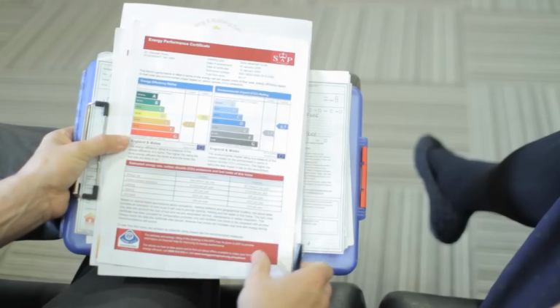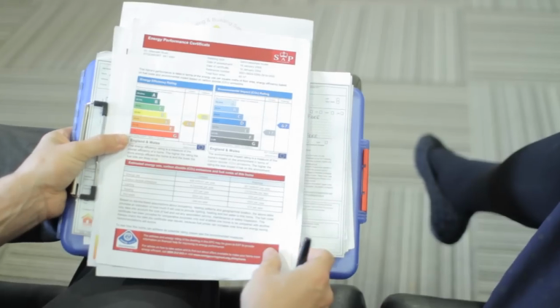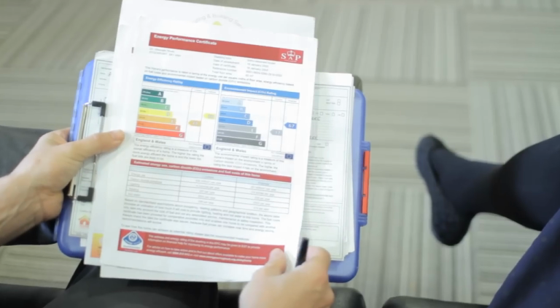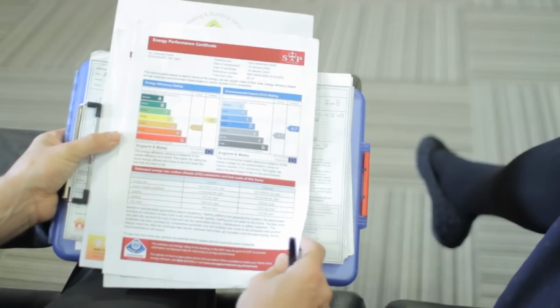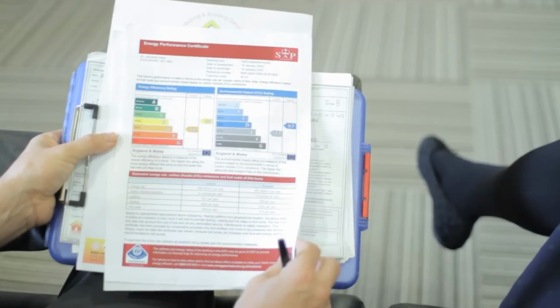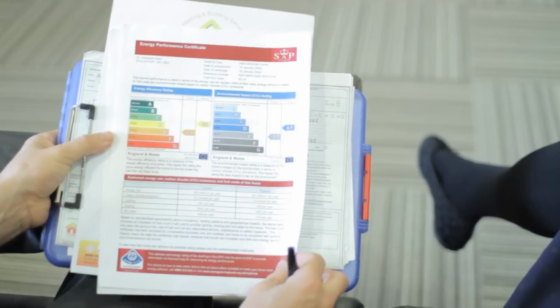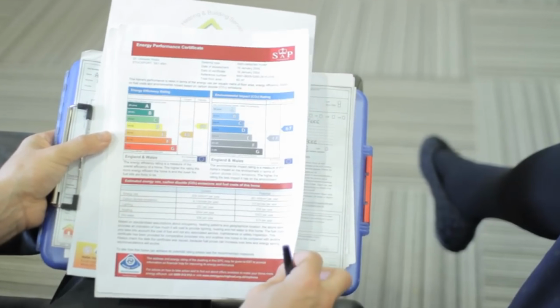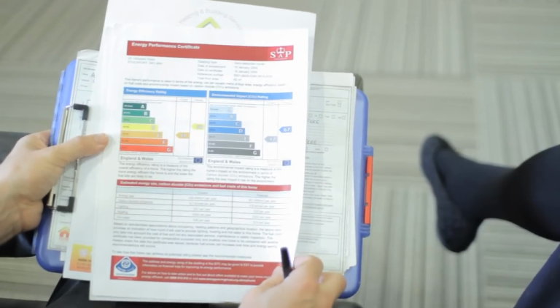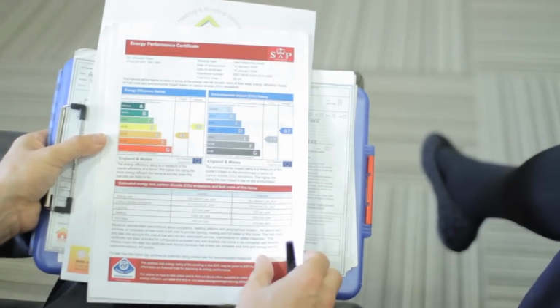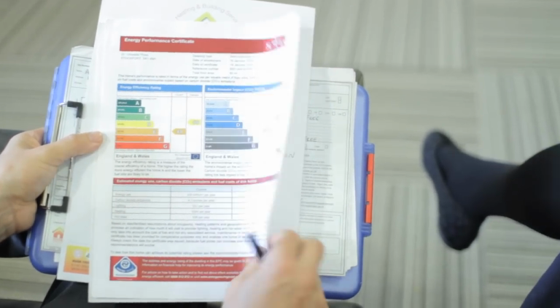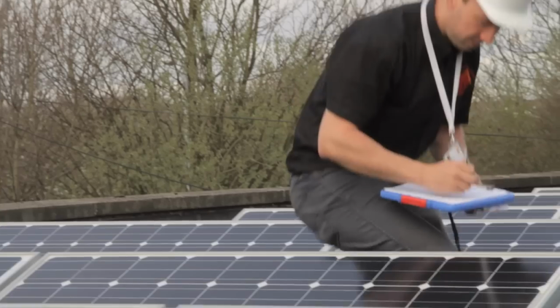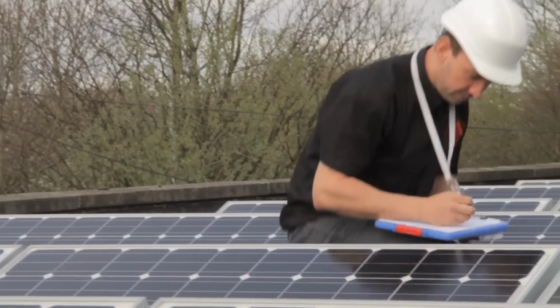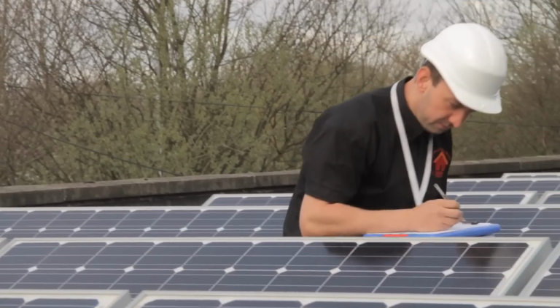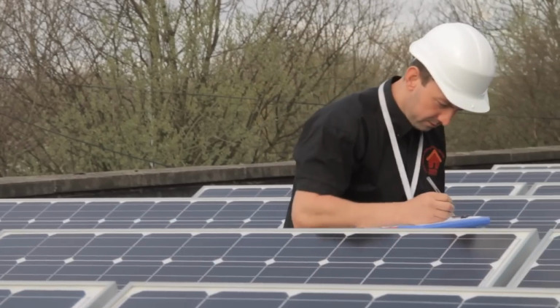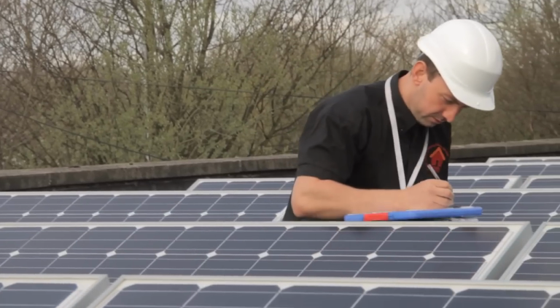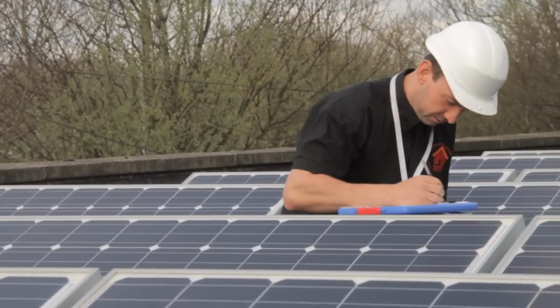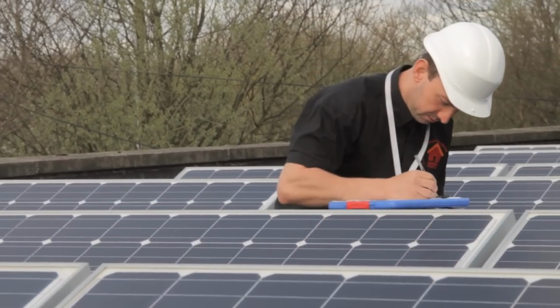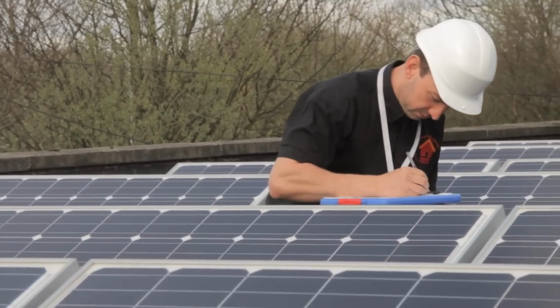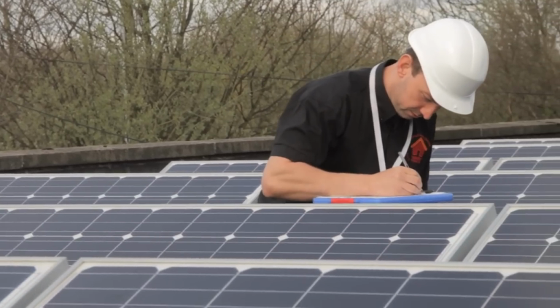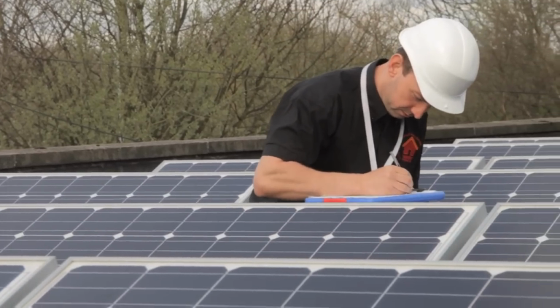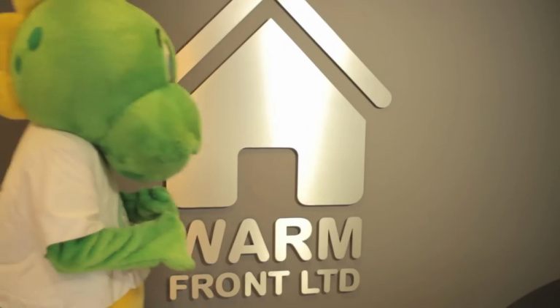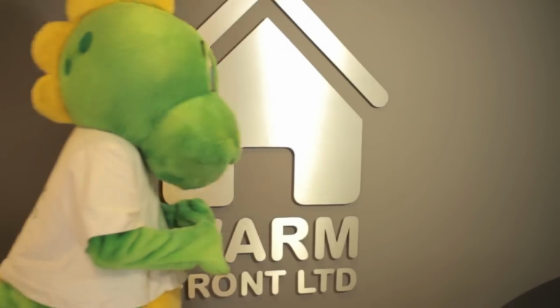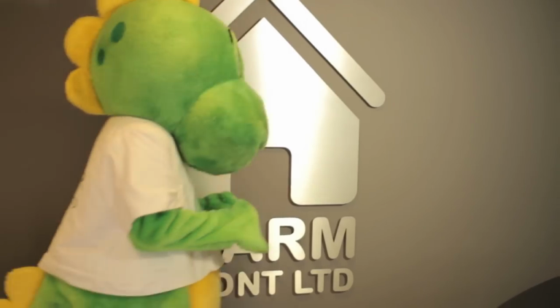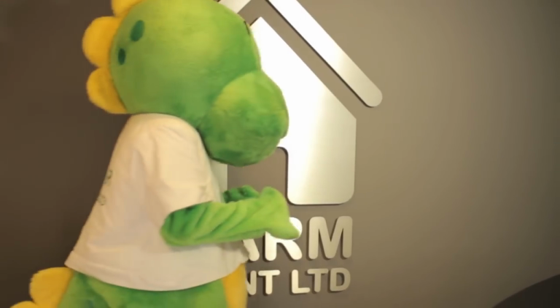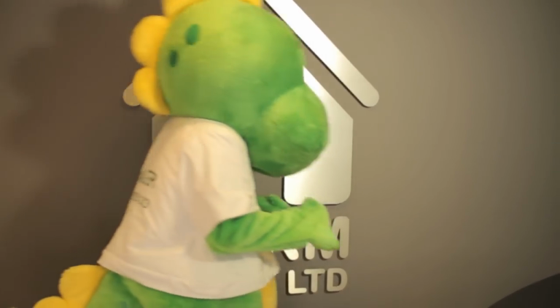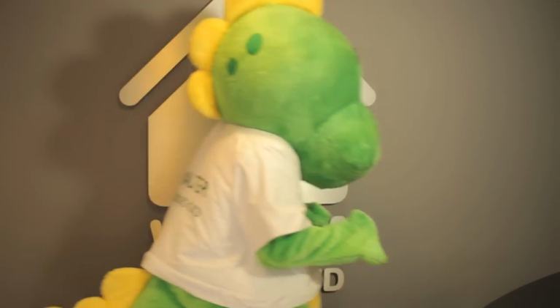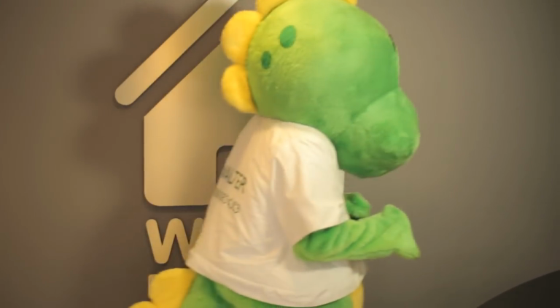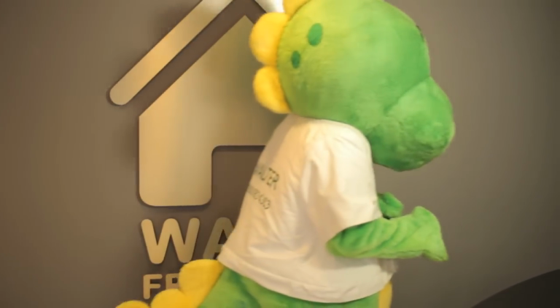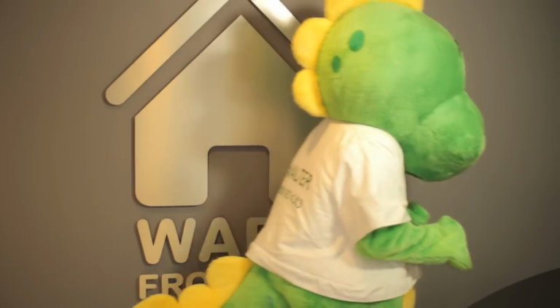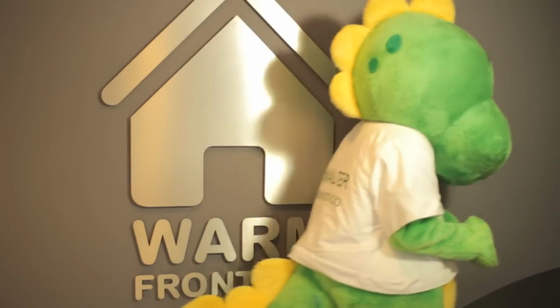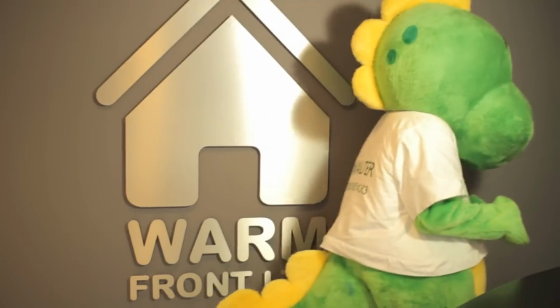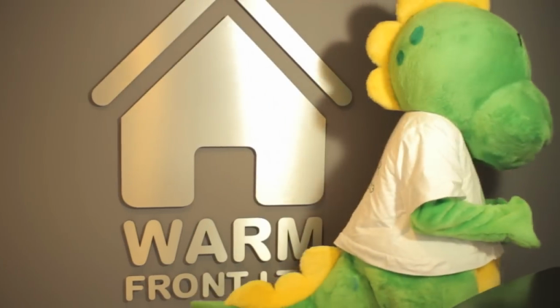Everyone likes saving money and doing their bit for the environment in the process. Warm Front Limited can help you do both.